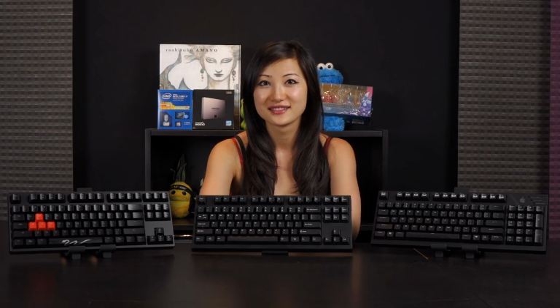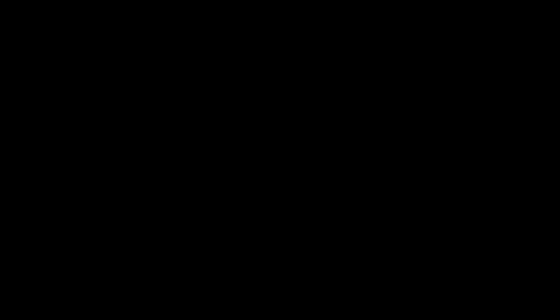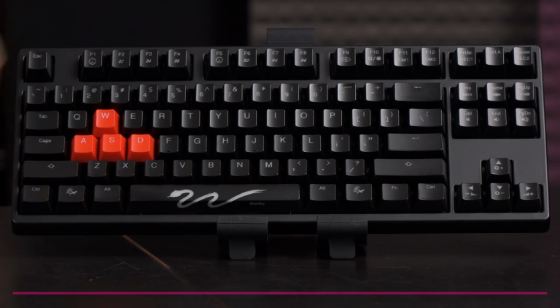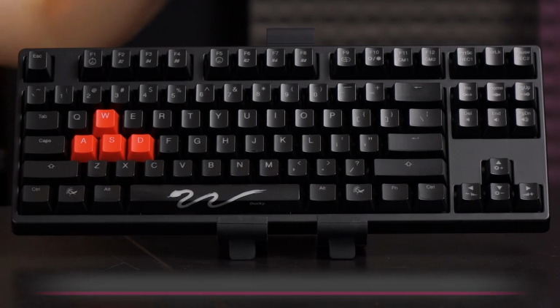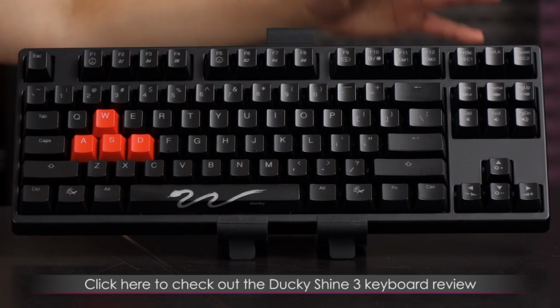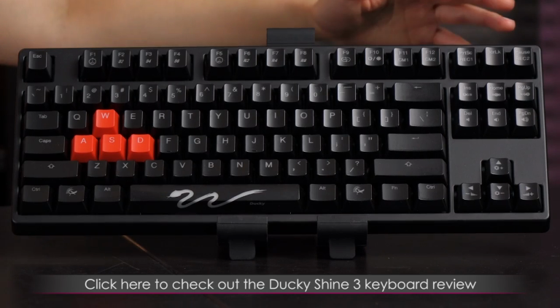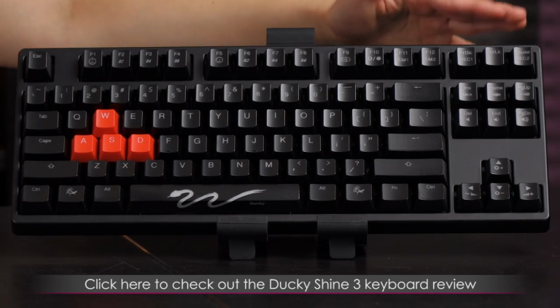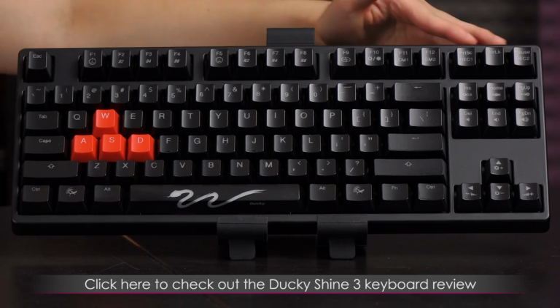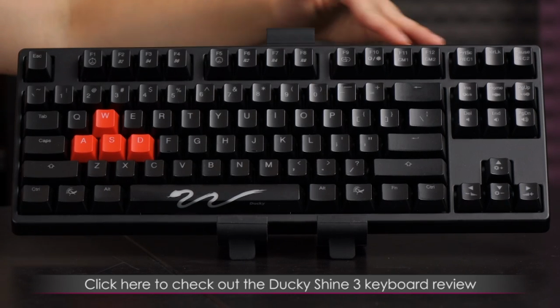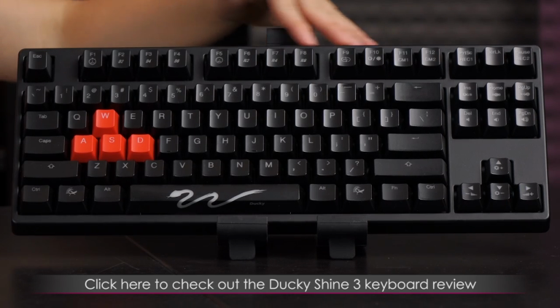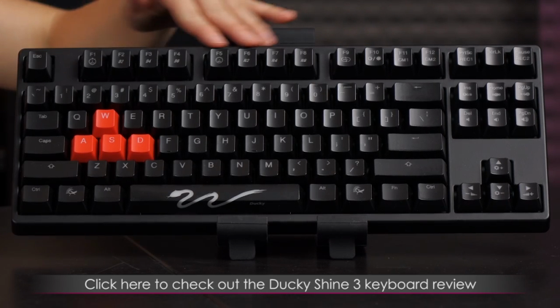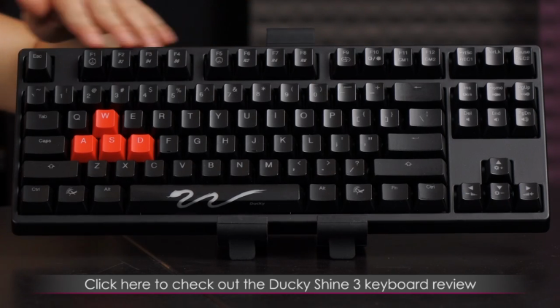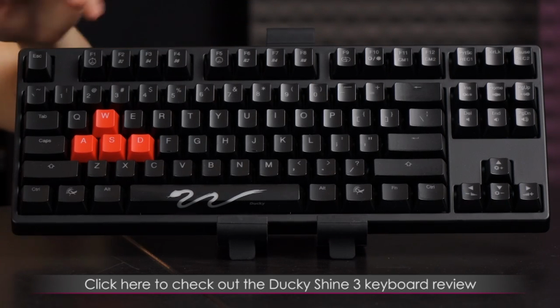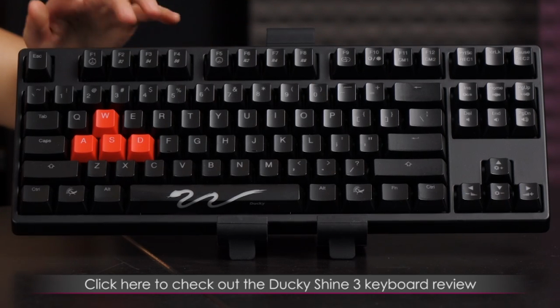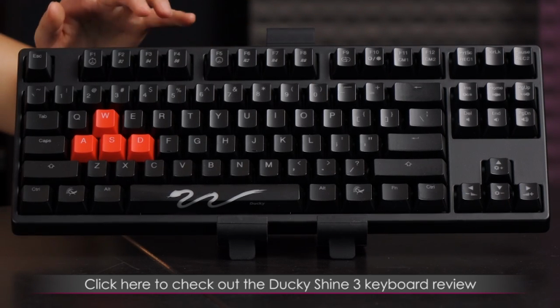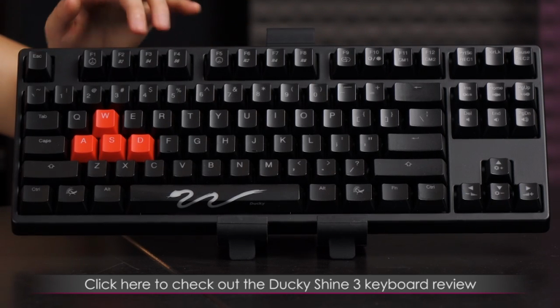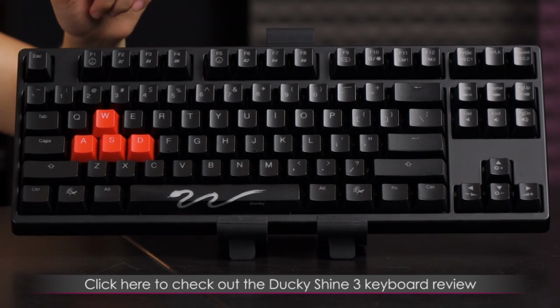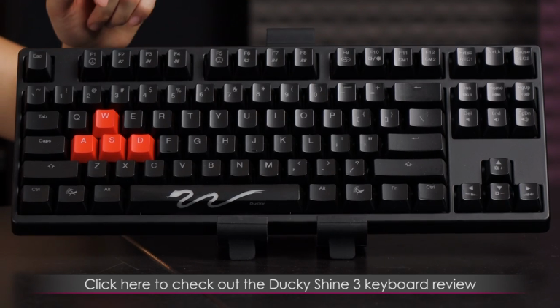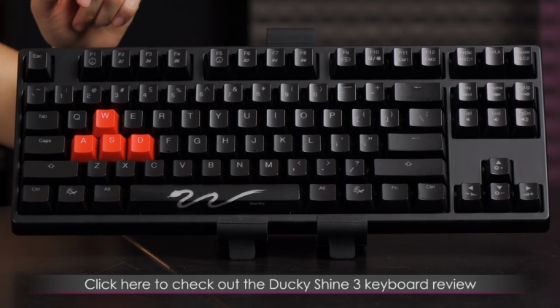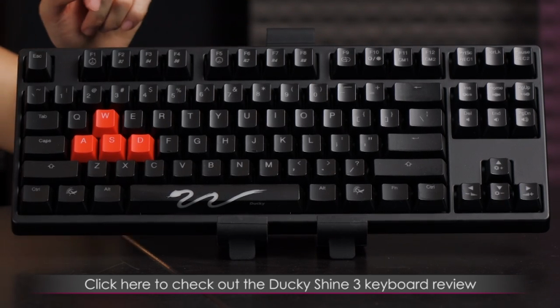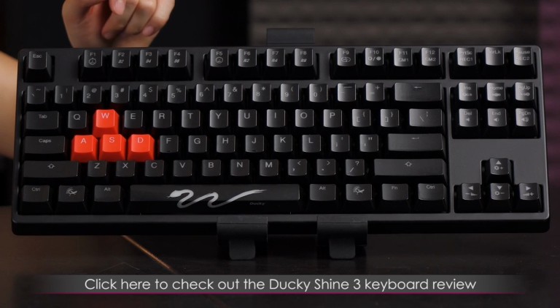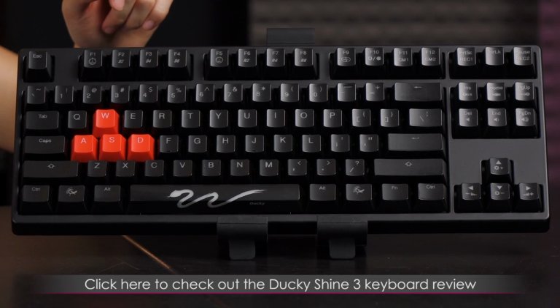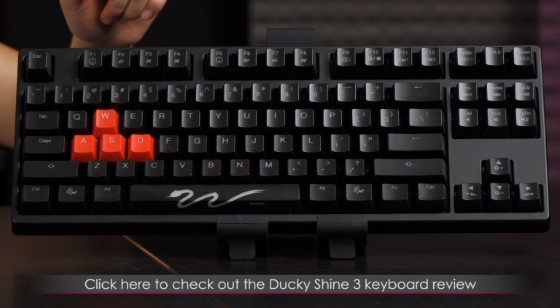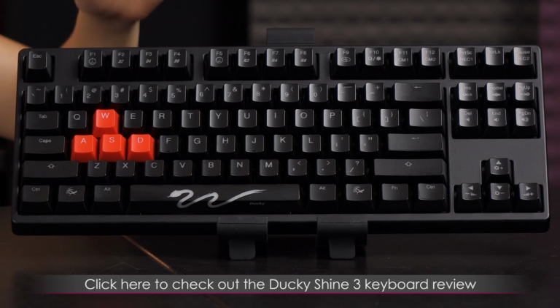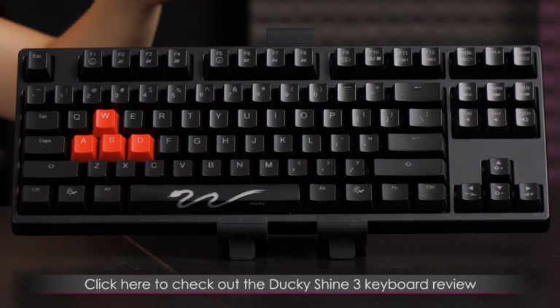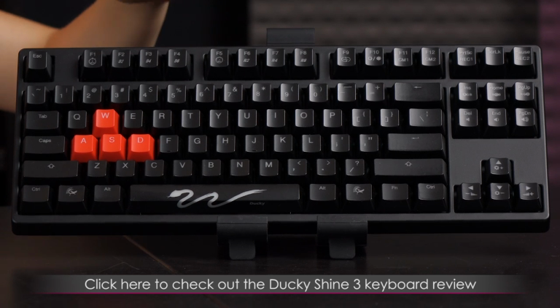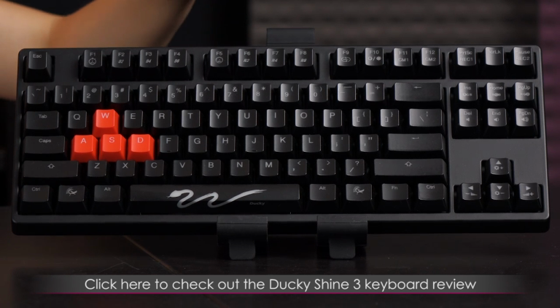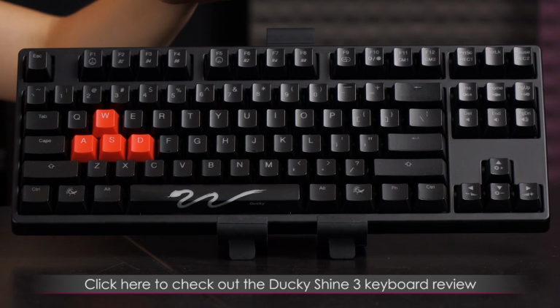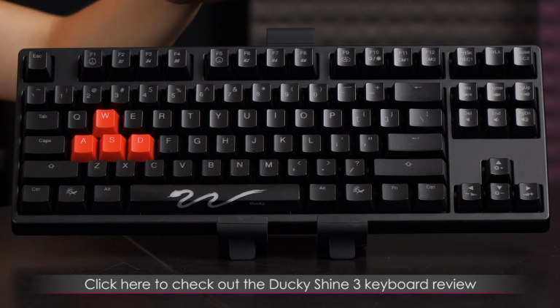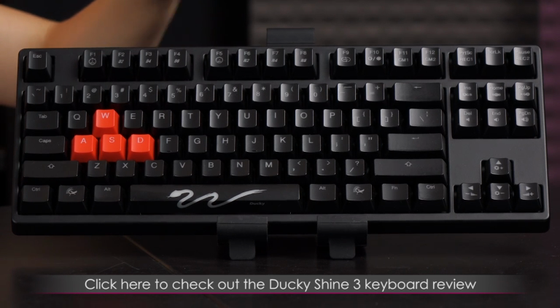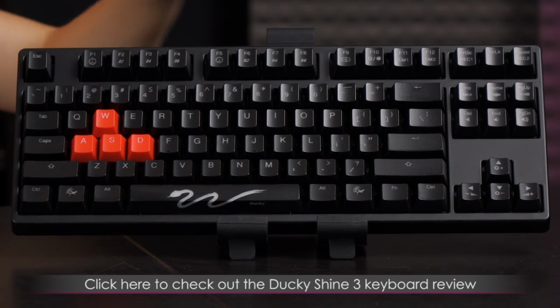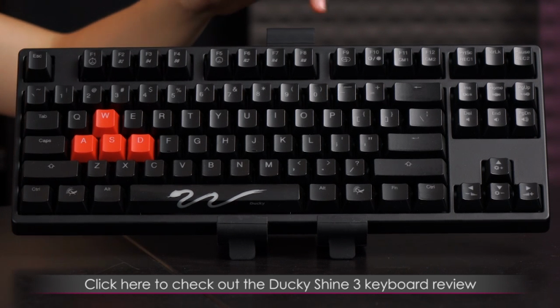If you want to see a full review of the Ducky Shine 3 keyboard, be sure to check the link below. Trust me, the light show is worth seeing.